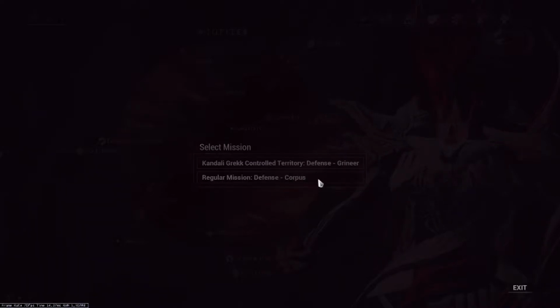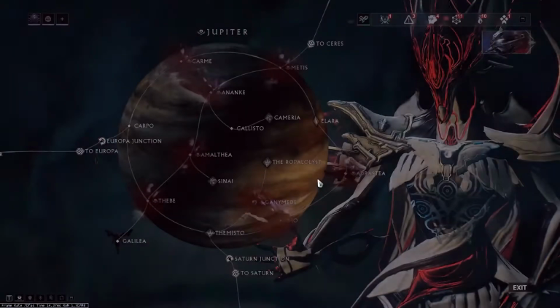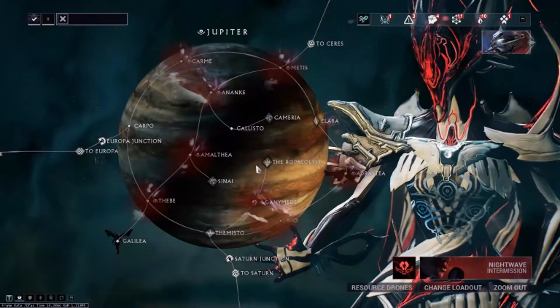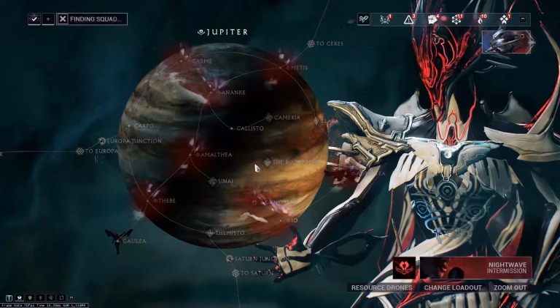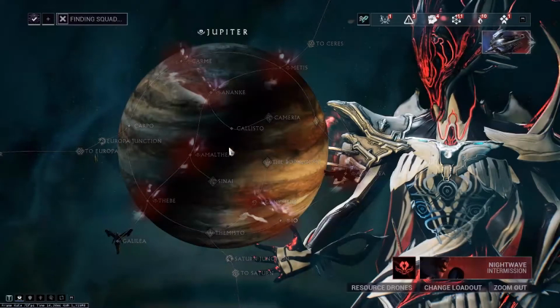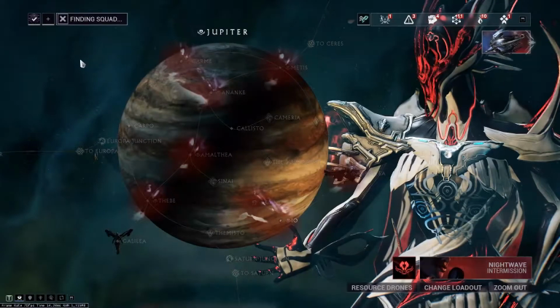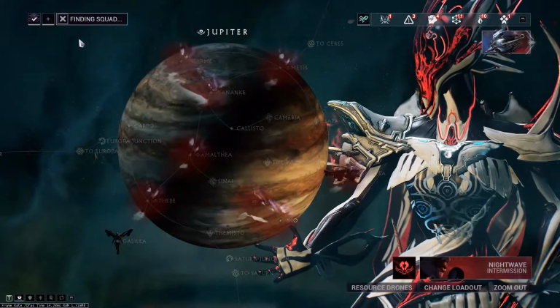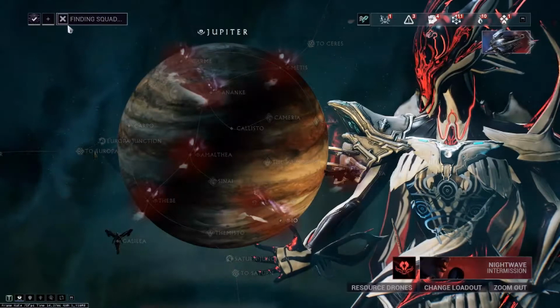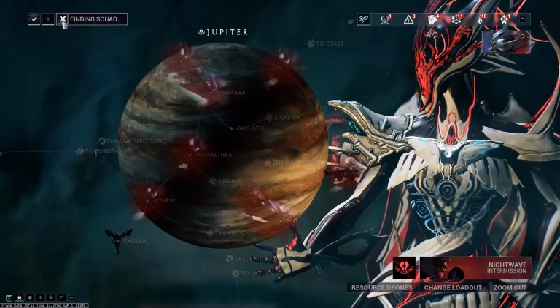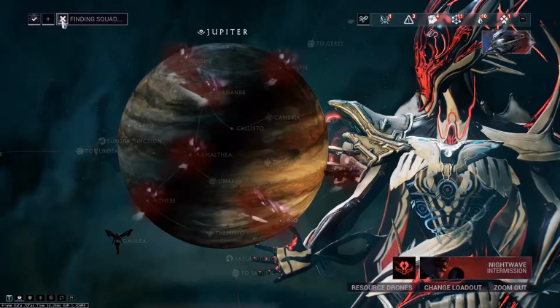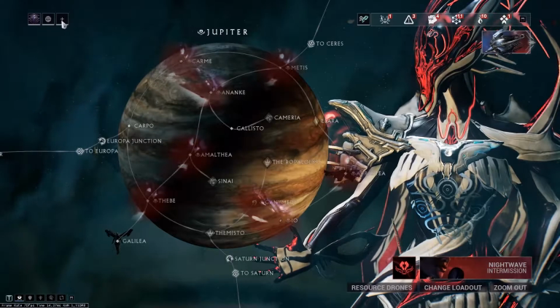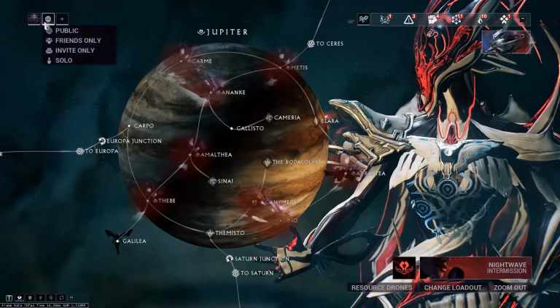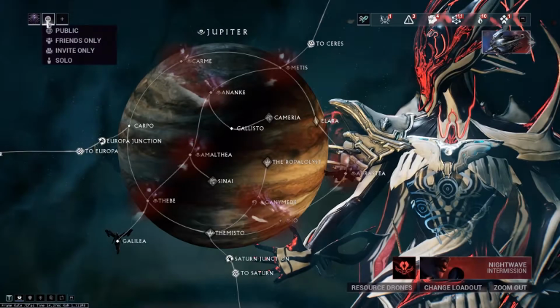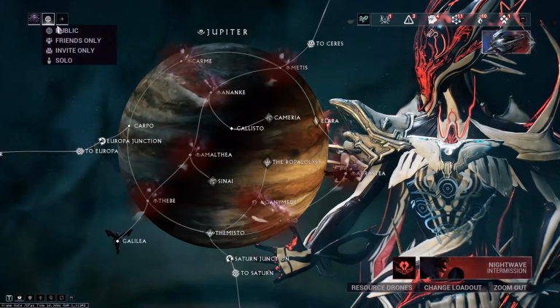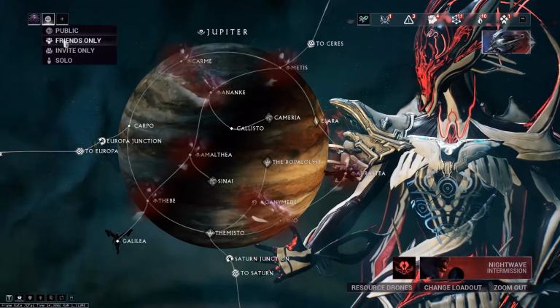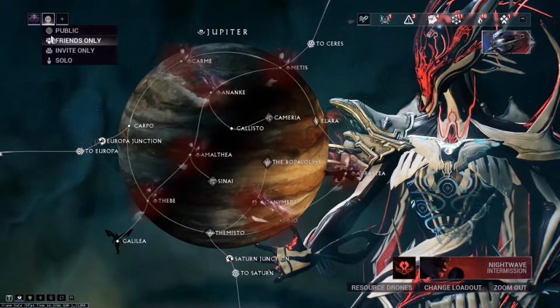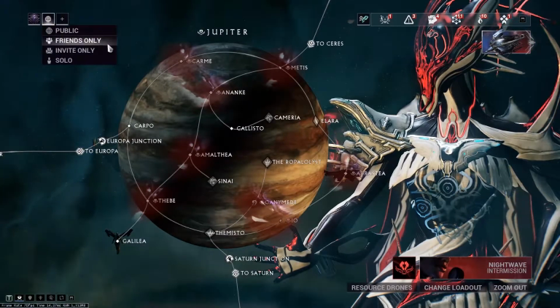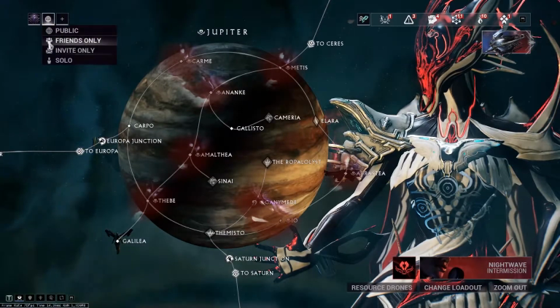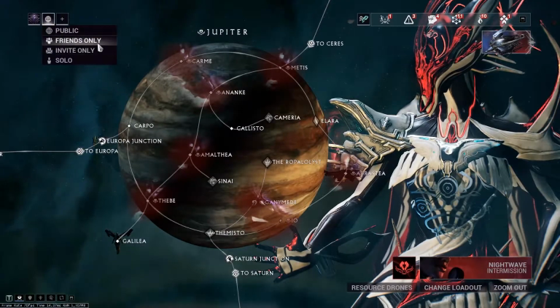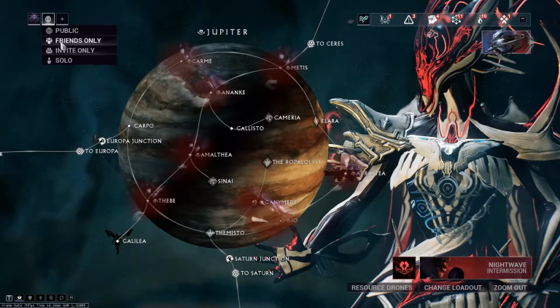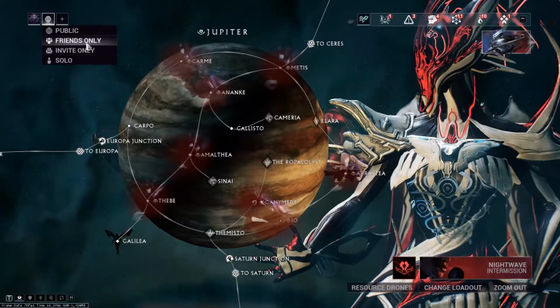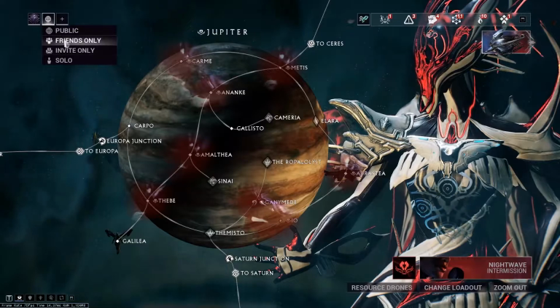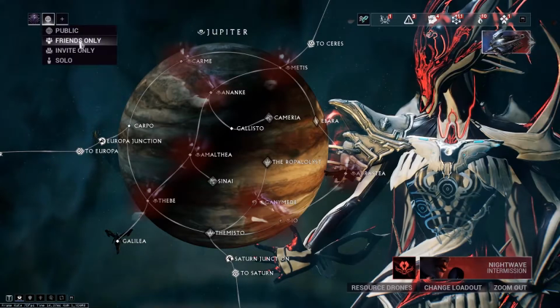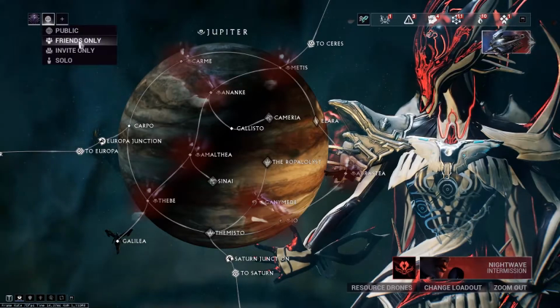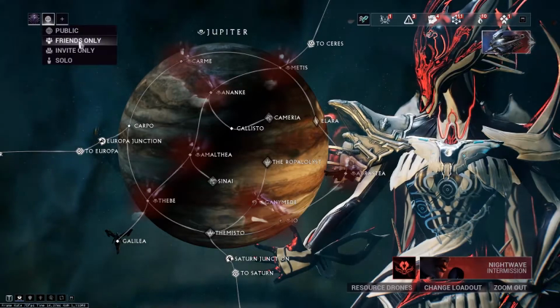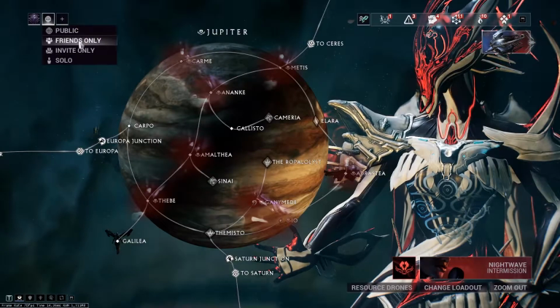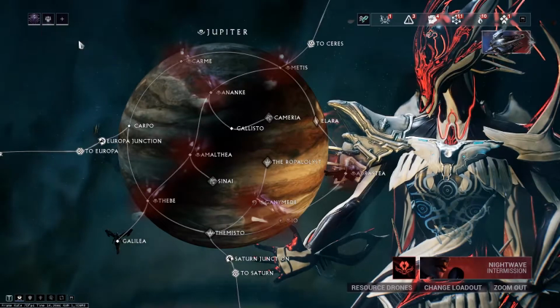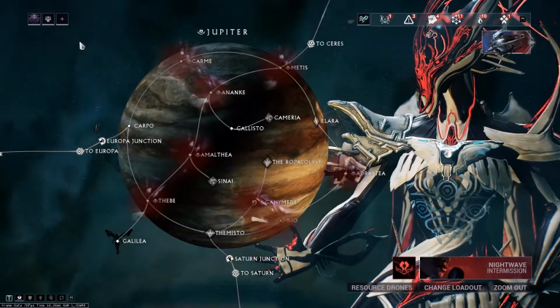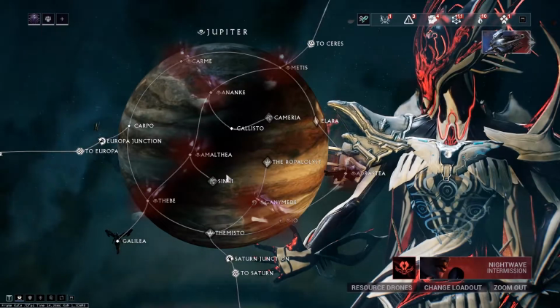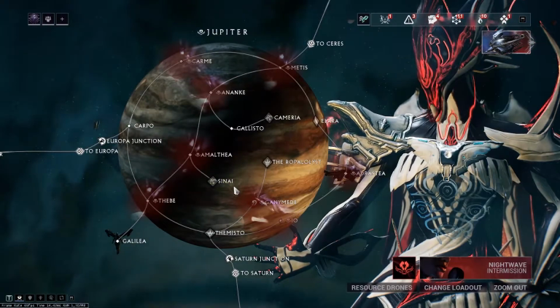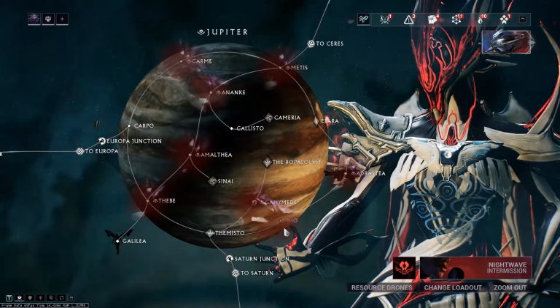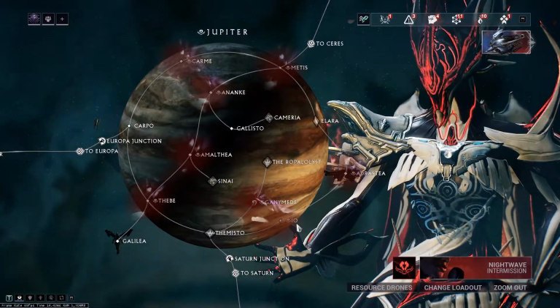After your setup, head over to the Jupiter IO defense mission. Make sure to keep it solo, because fewer players means fewer enemies to kill and hence faster gameplay.